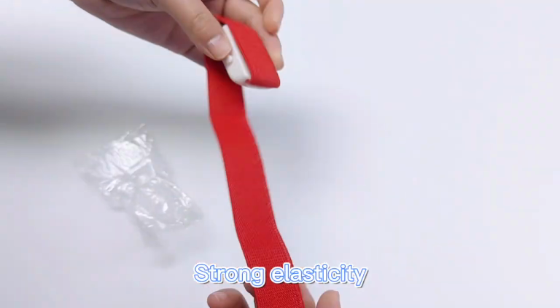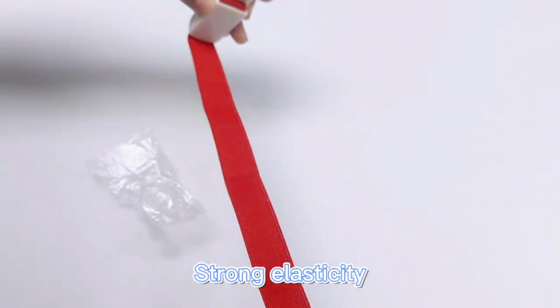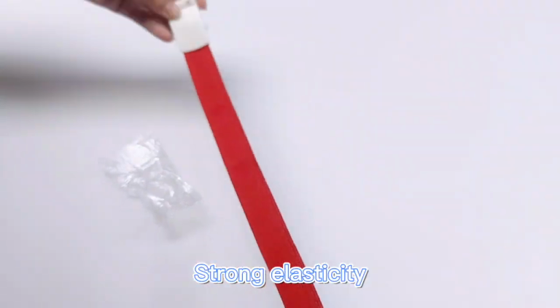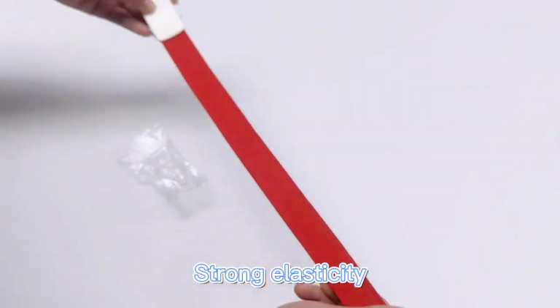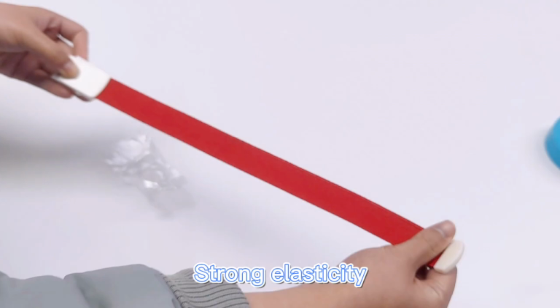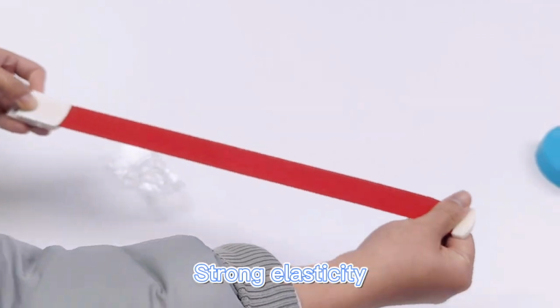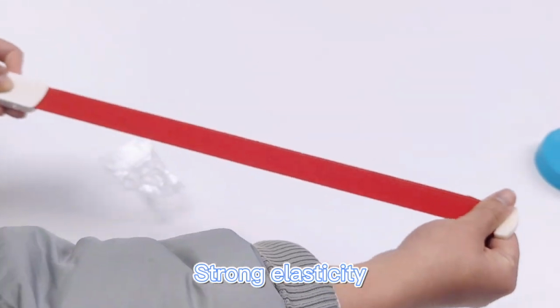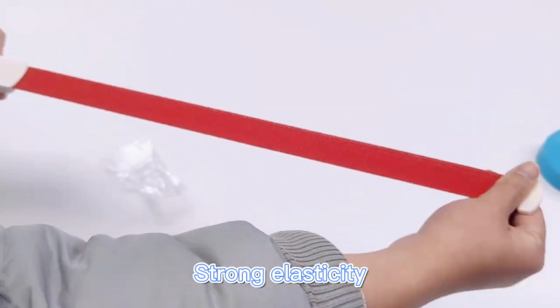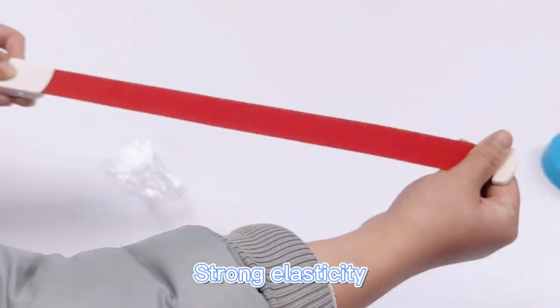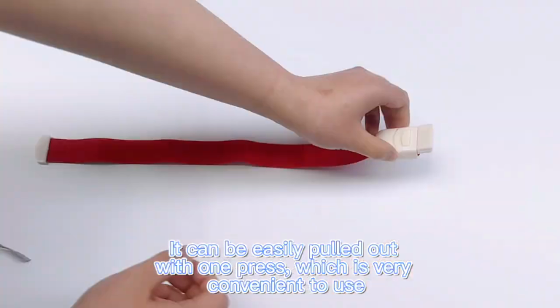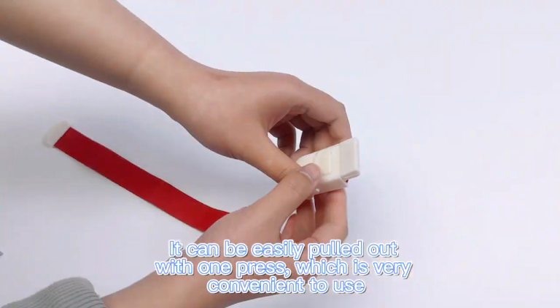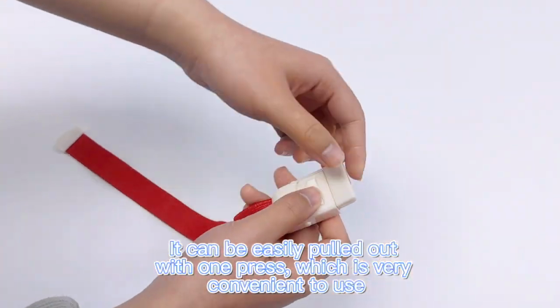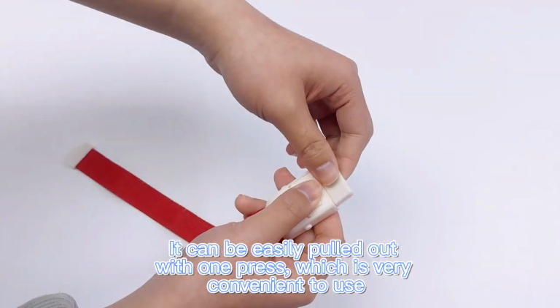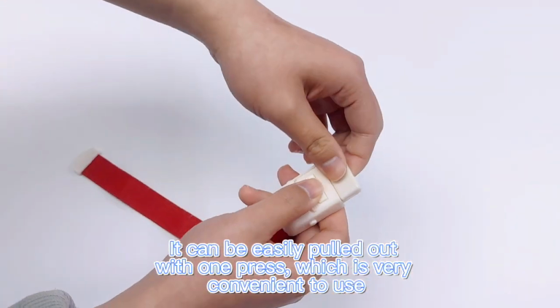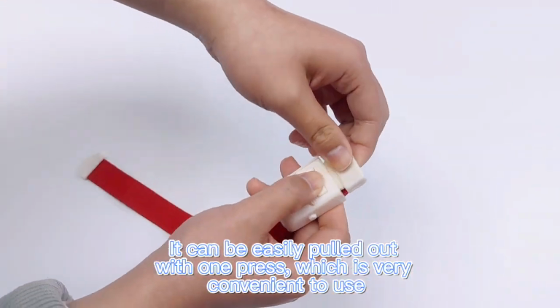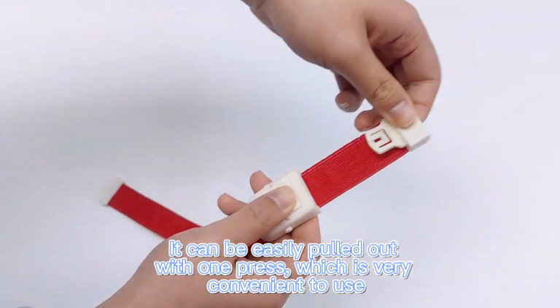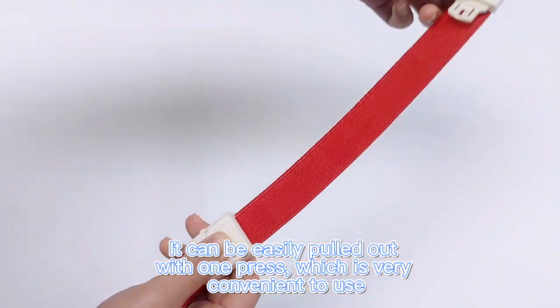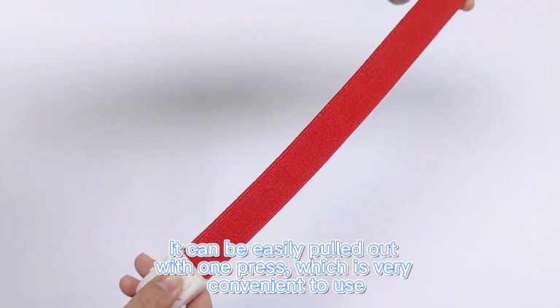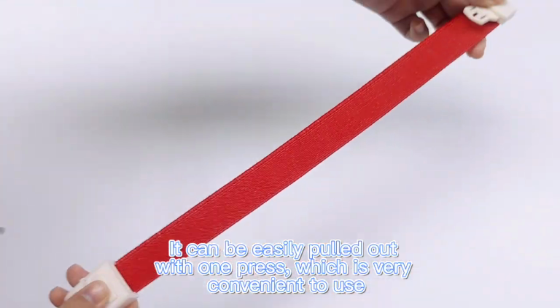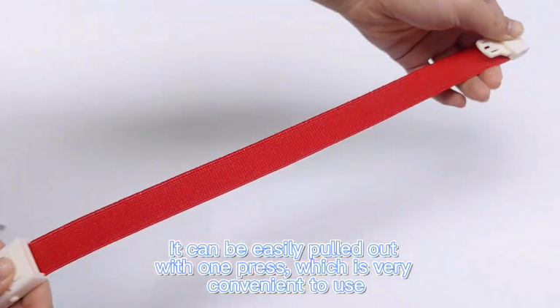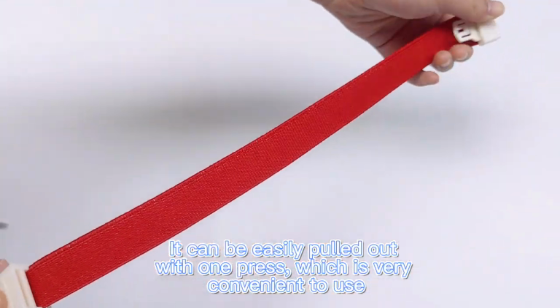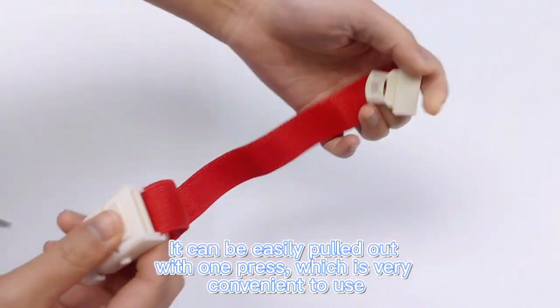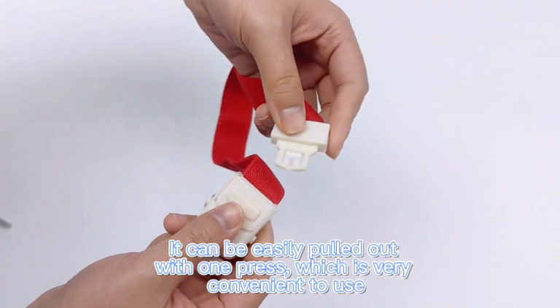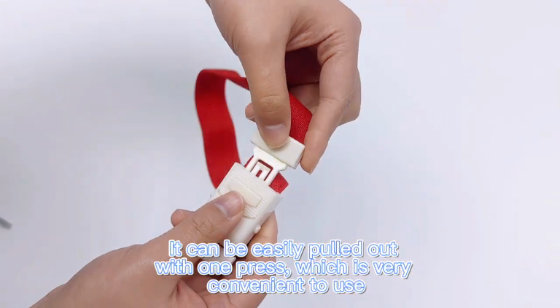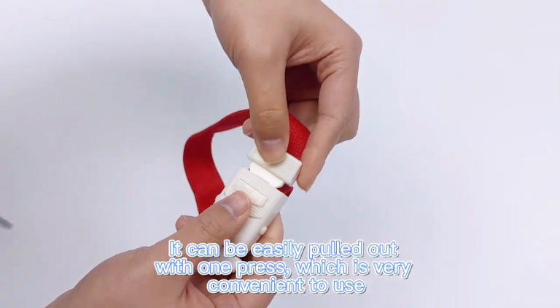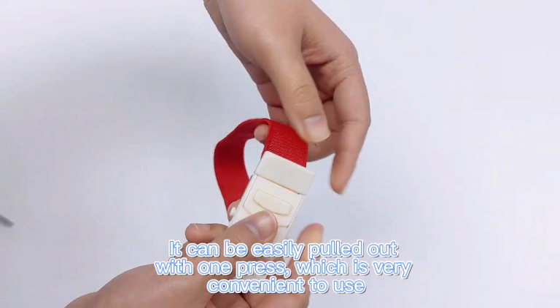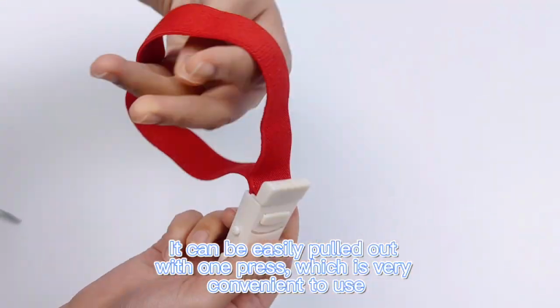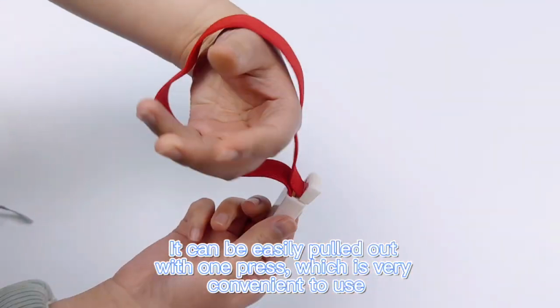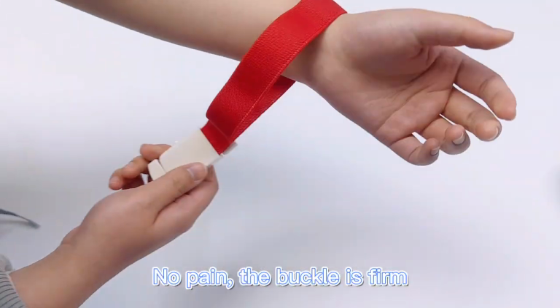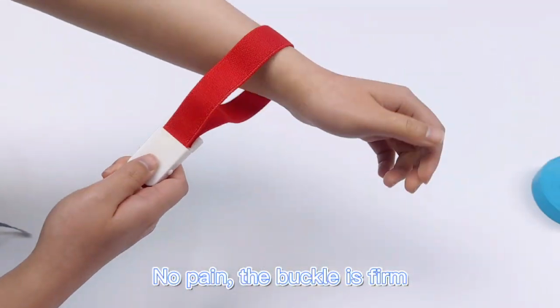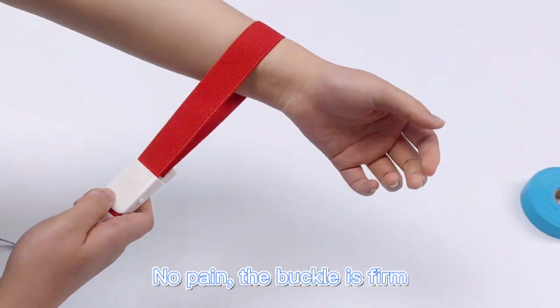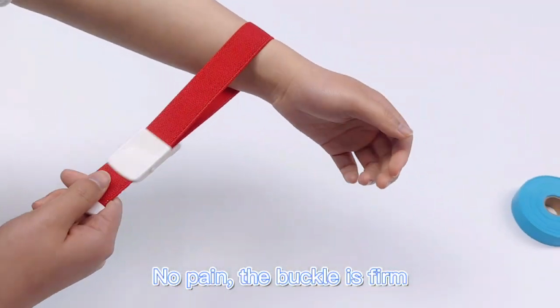Strong elasticity. It can be easily released with one press, which is very convenient to use. No pain. The buckle is firm.